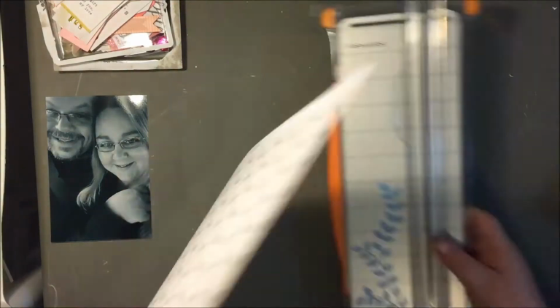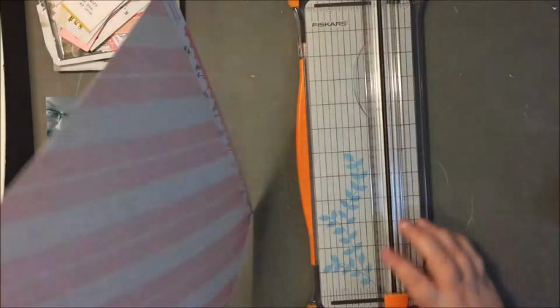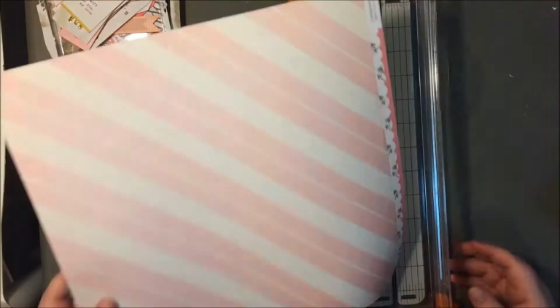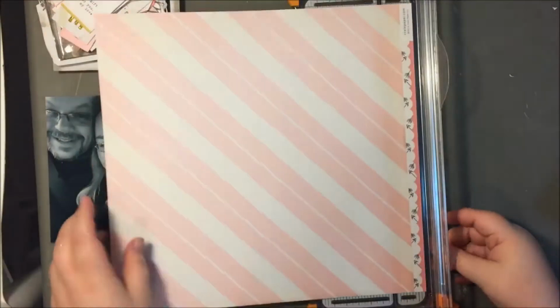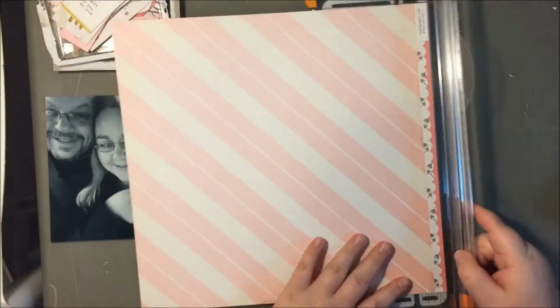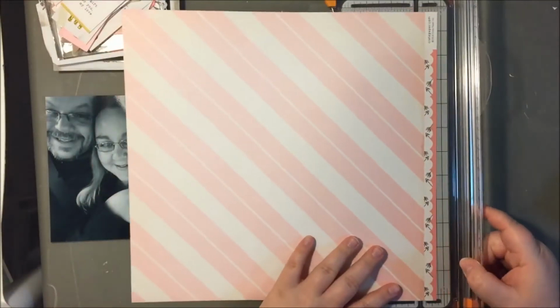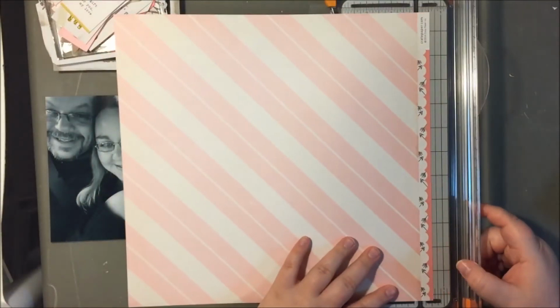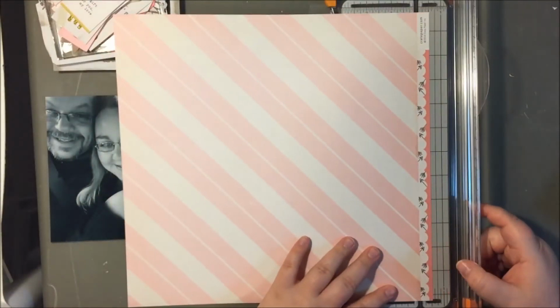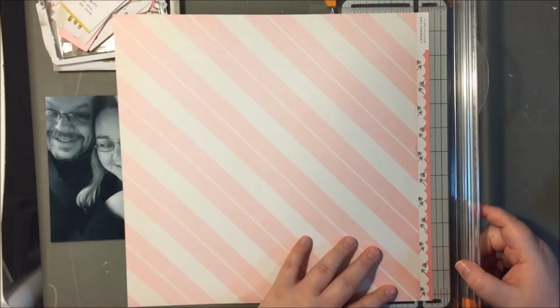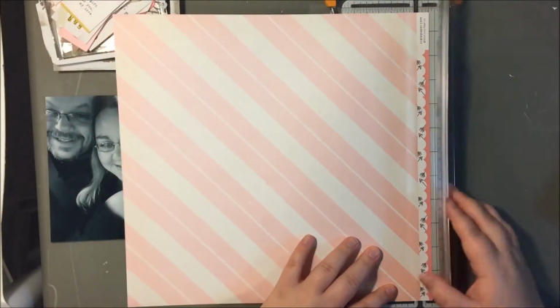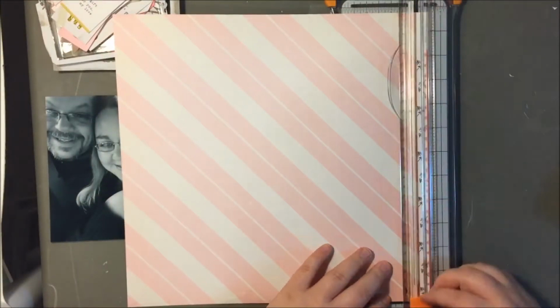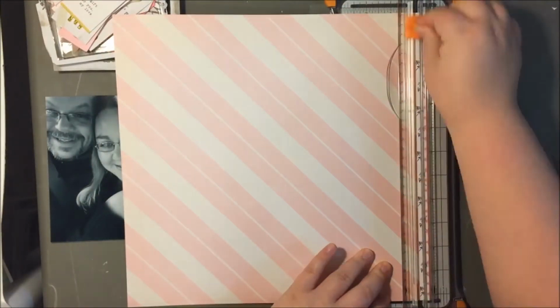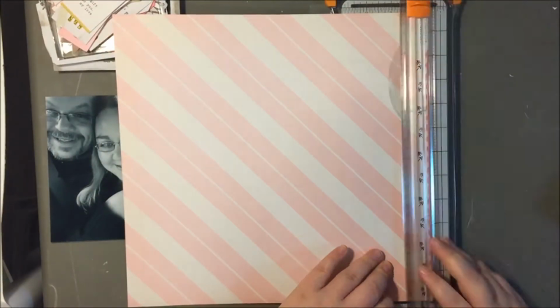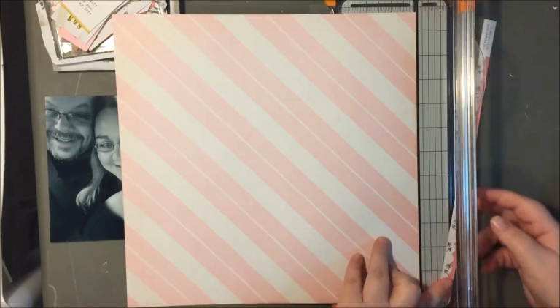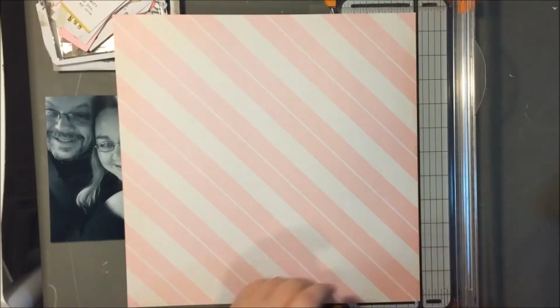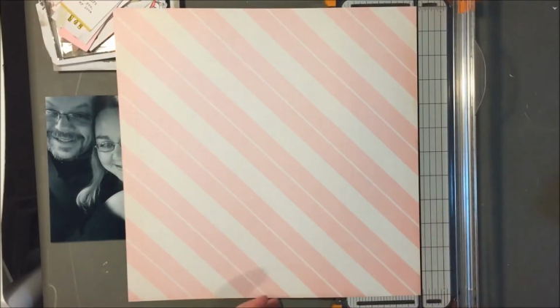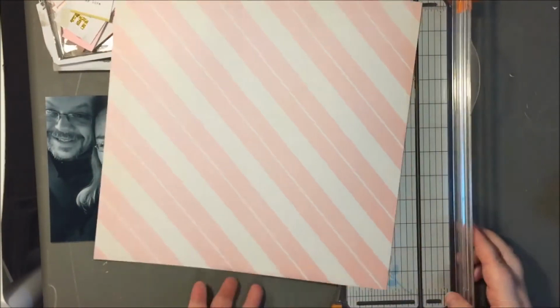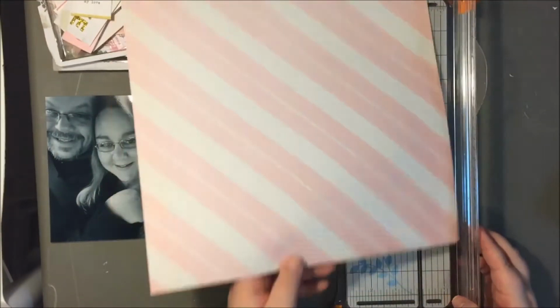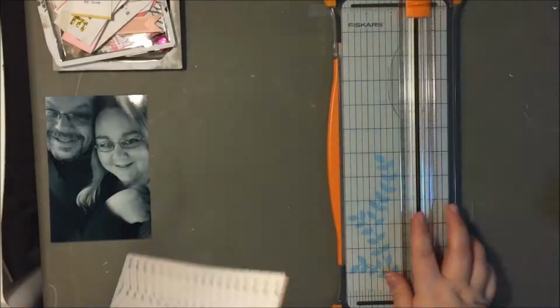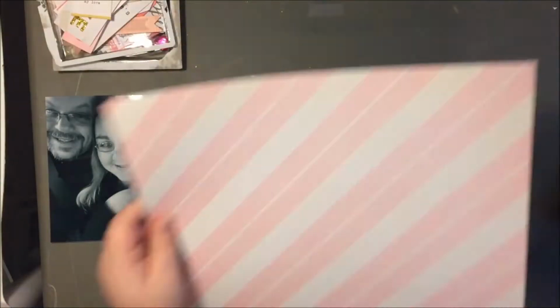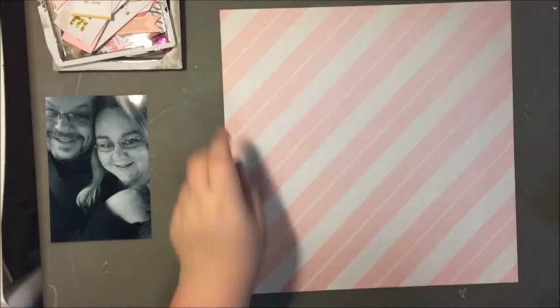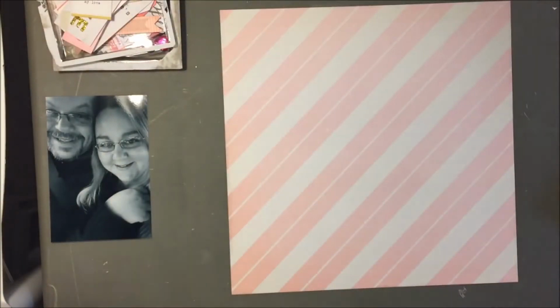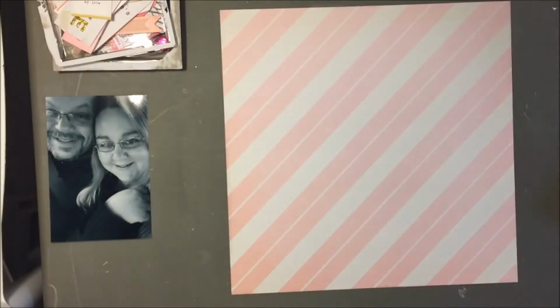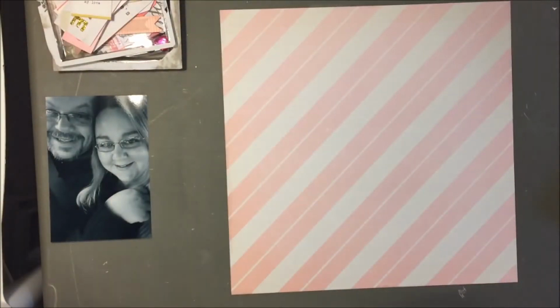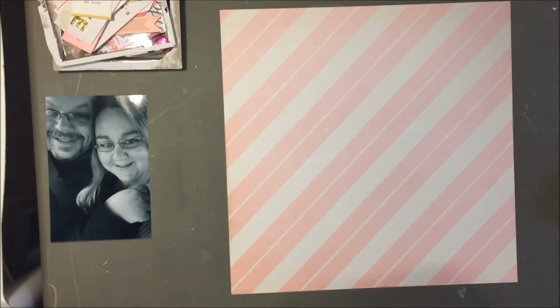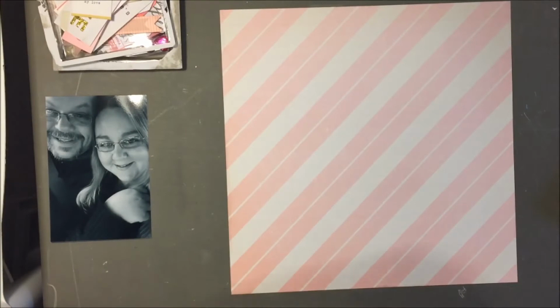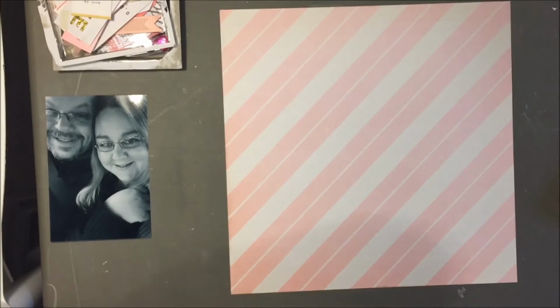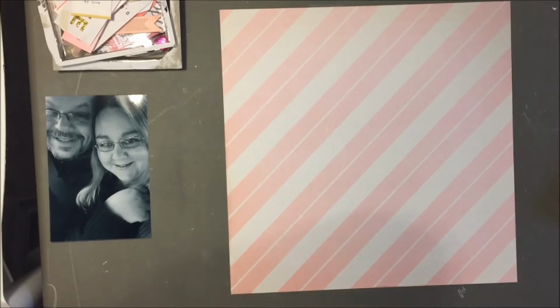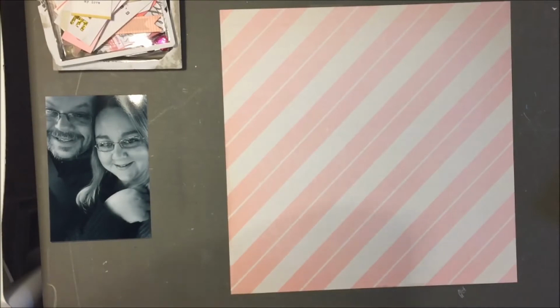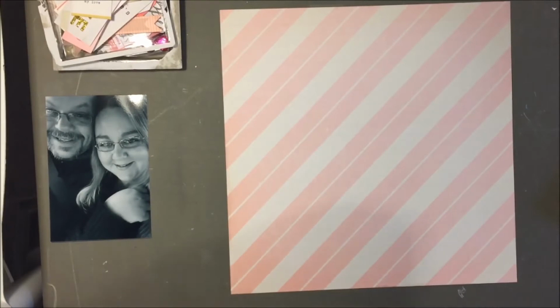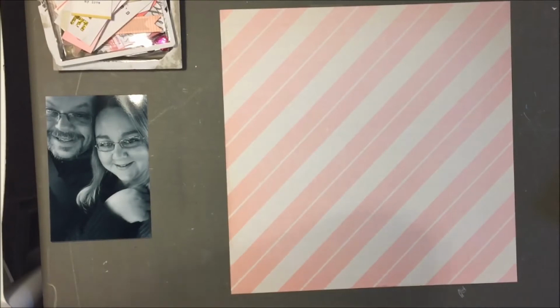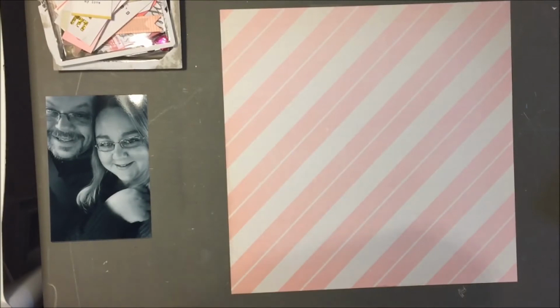Hello everyone, it's Kelsey here, and today I have a layout to share with you using the Kiss Kiss collection from Crate Paper.